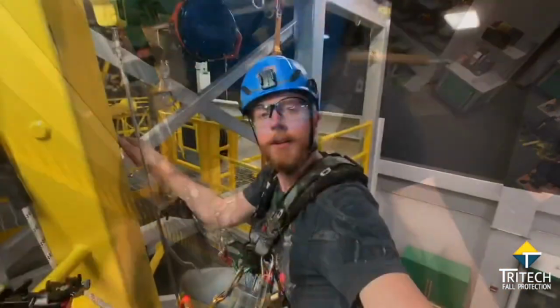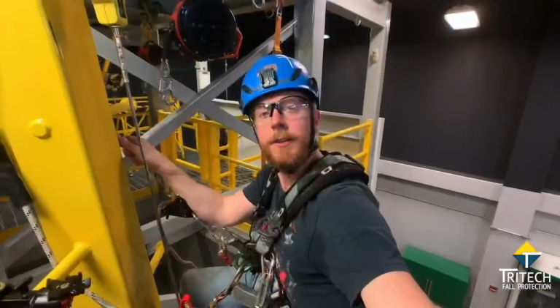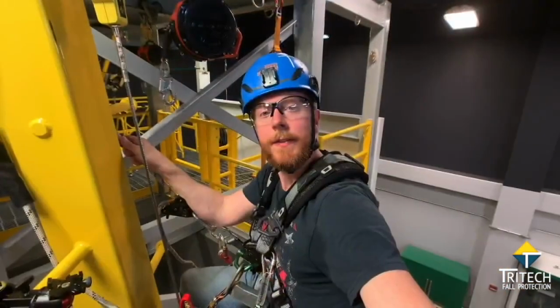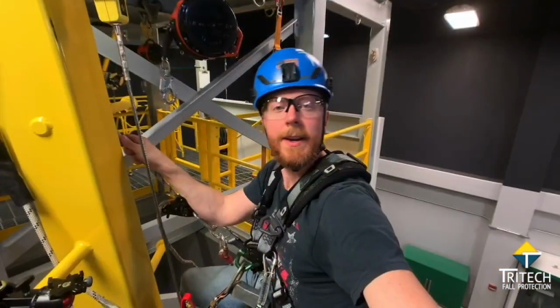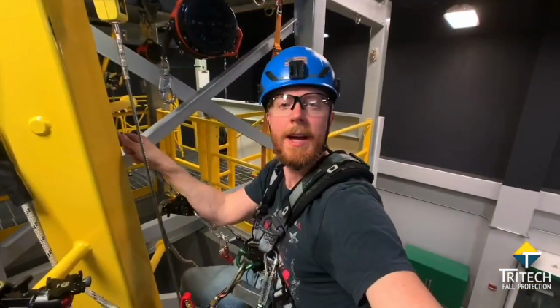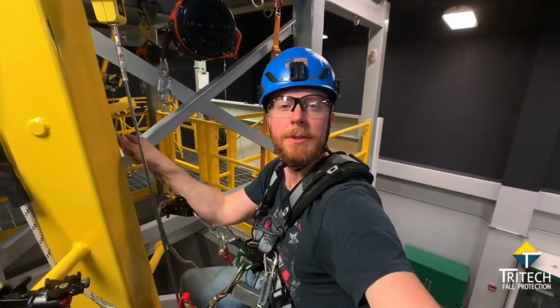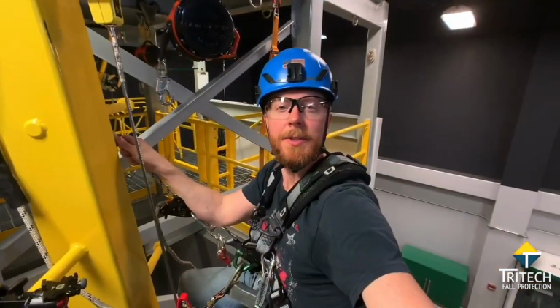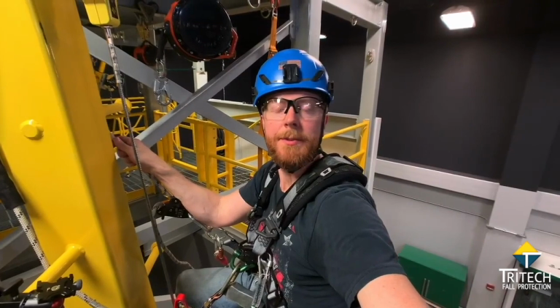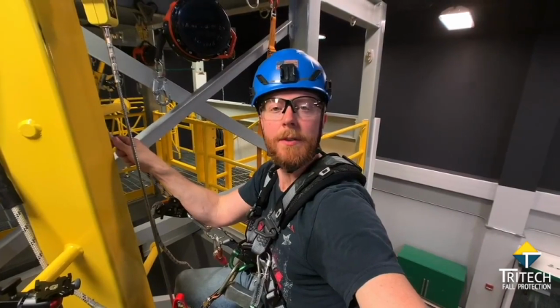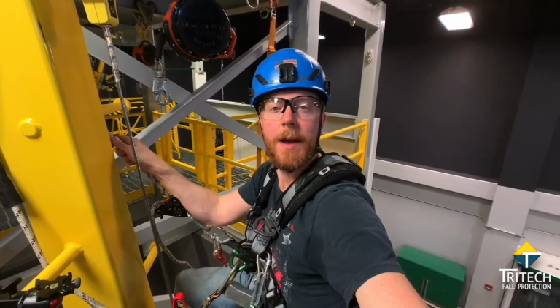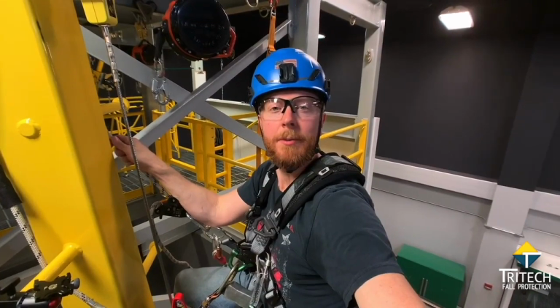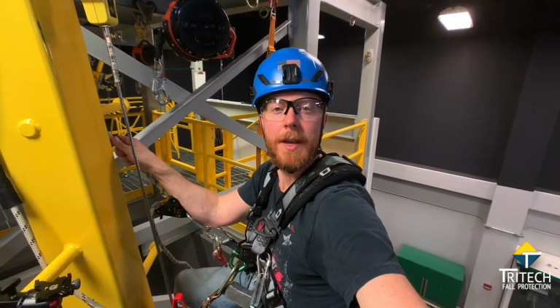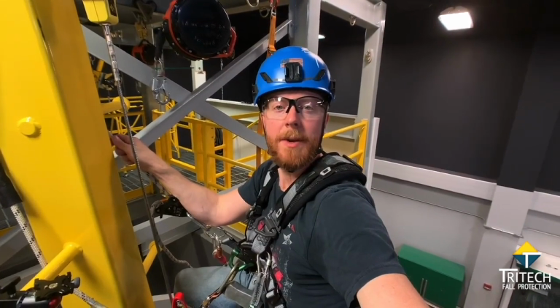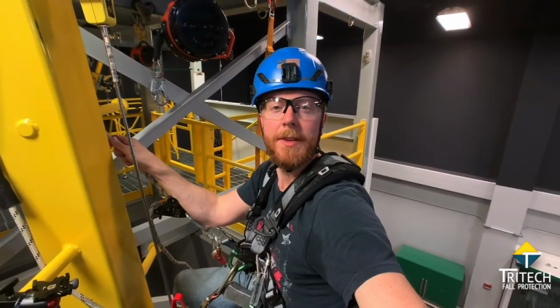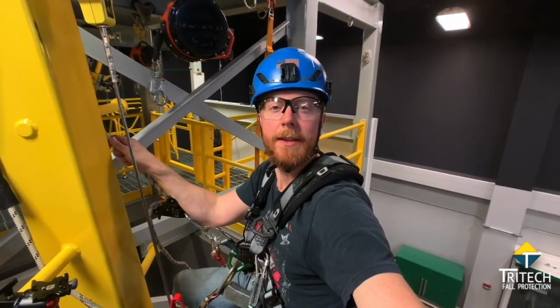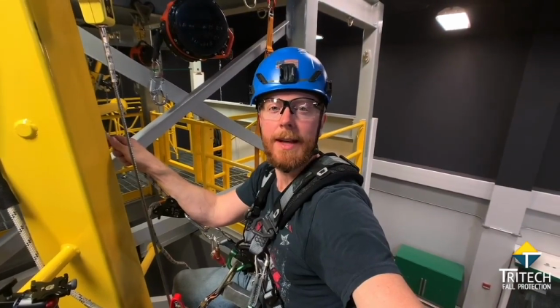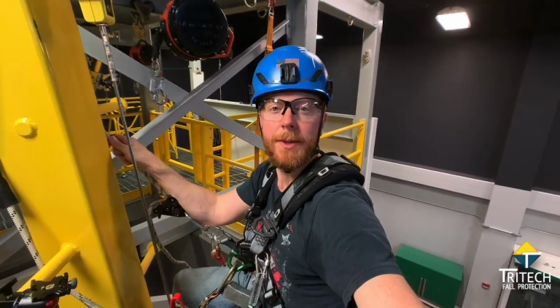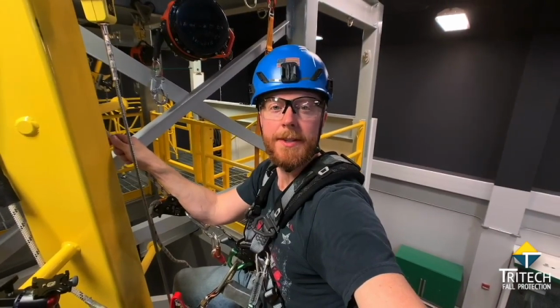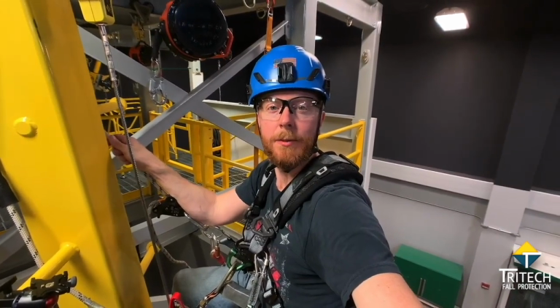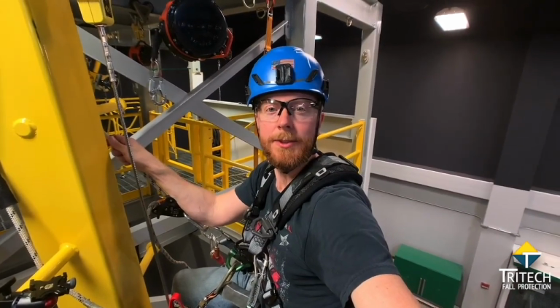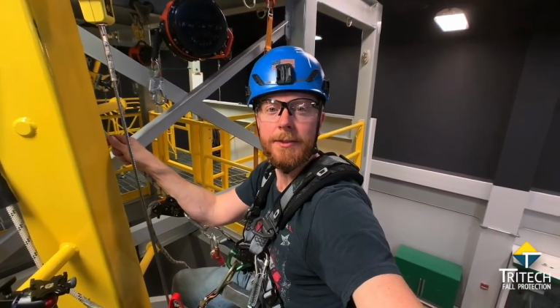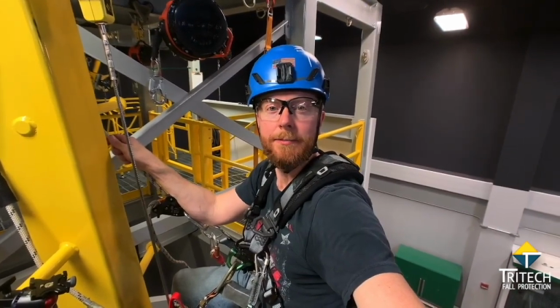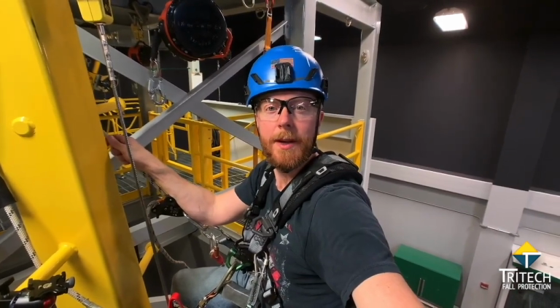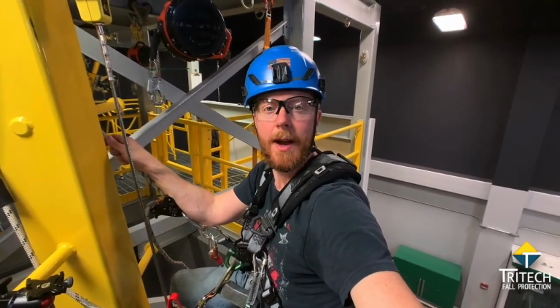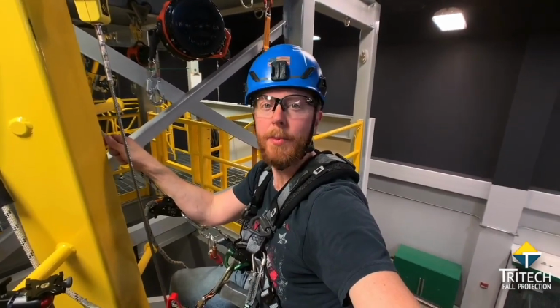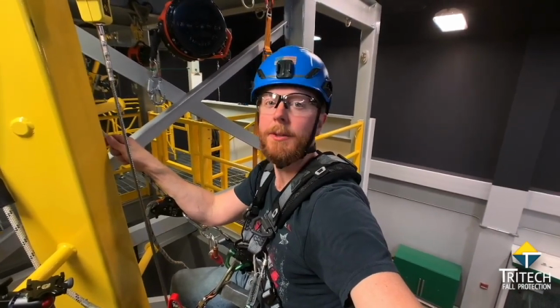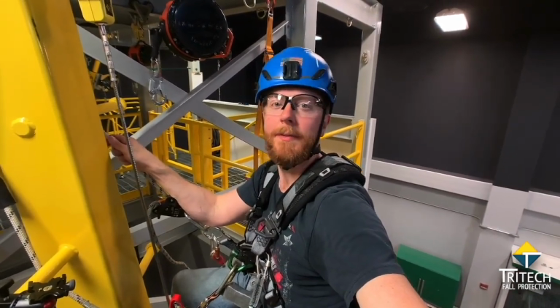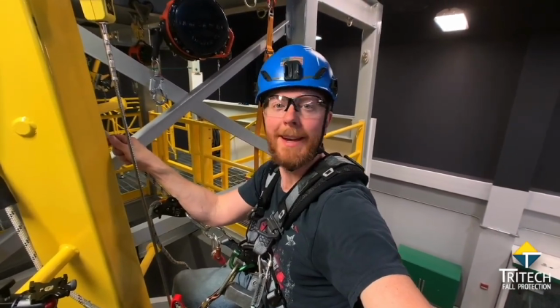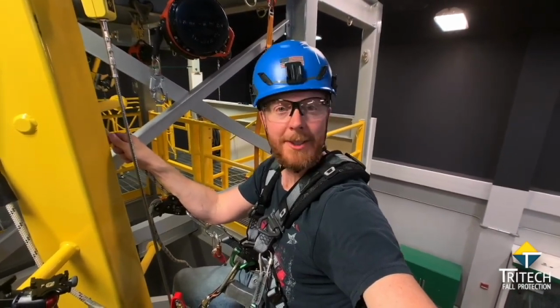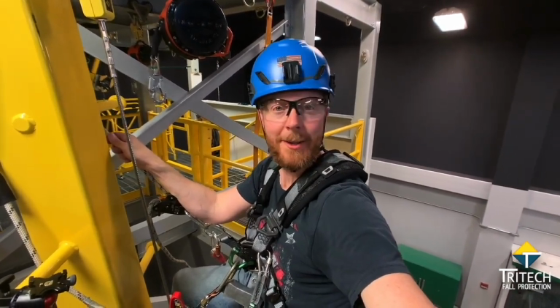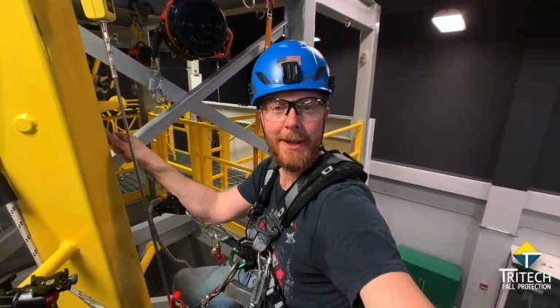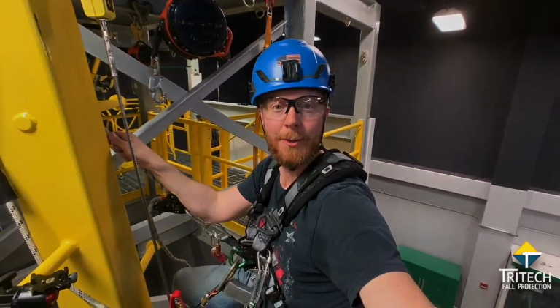So there you have some tips for climbing with an MSA Latchways Cable System. I'm Bill, and I'll see you on the next one.